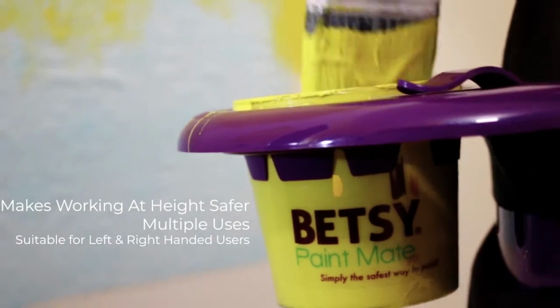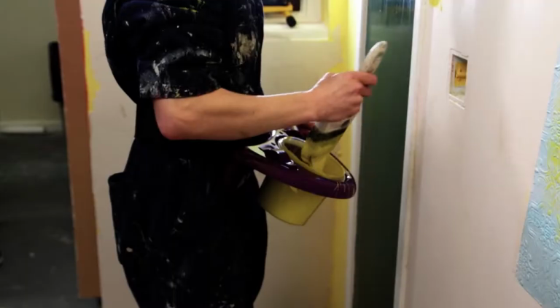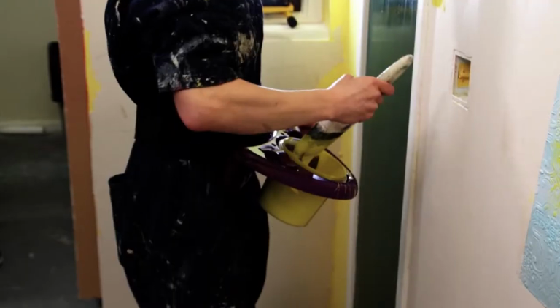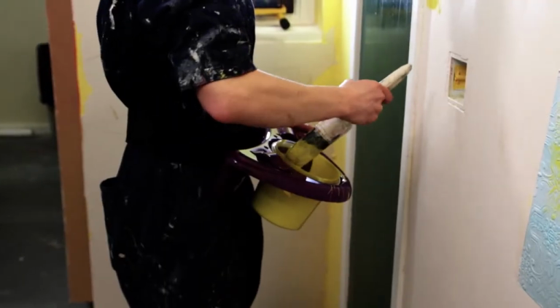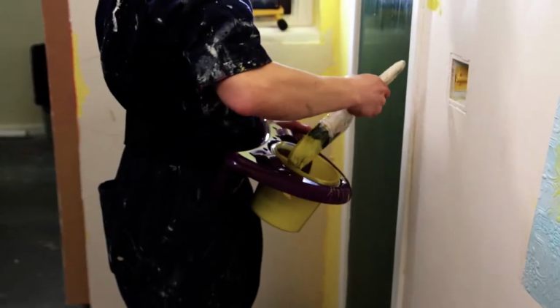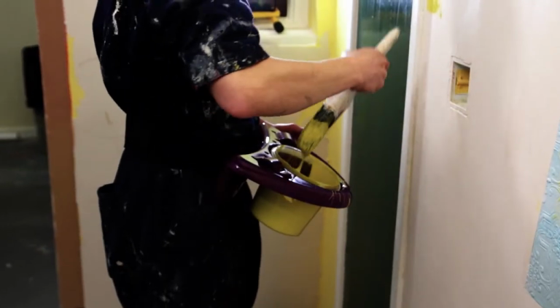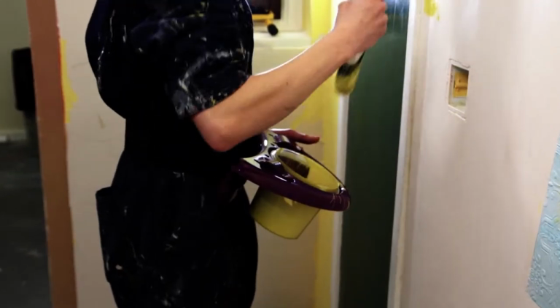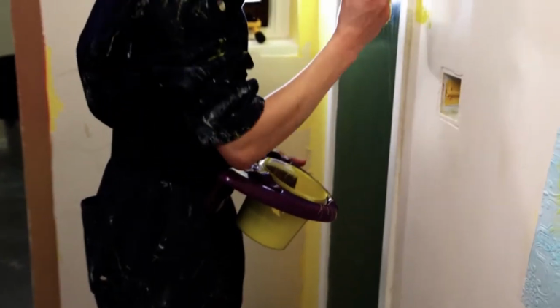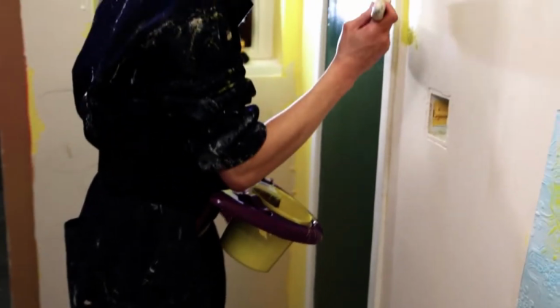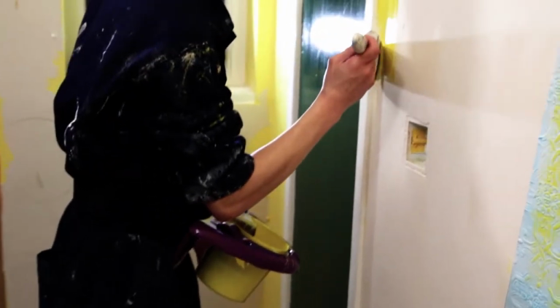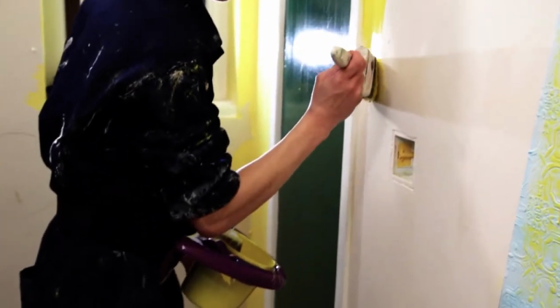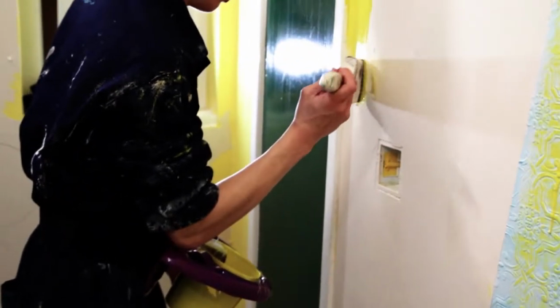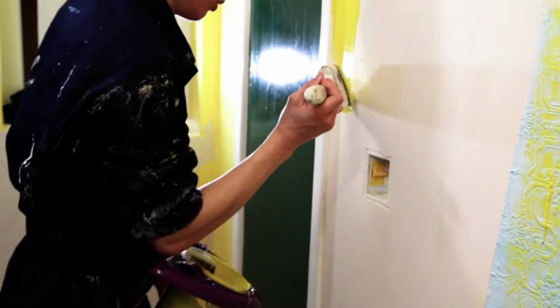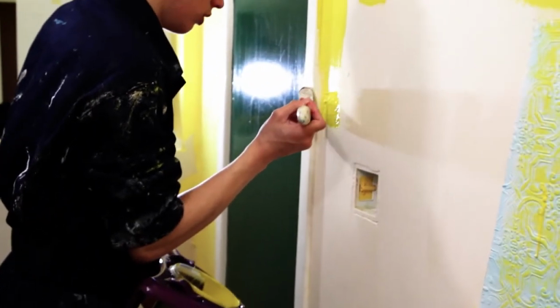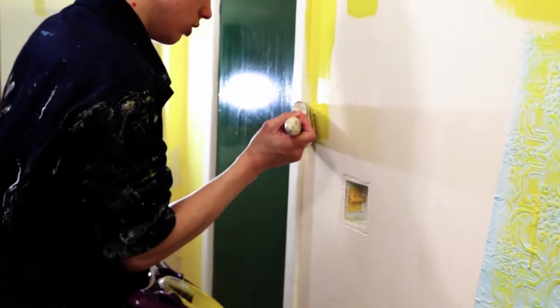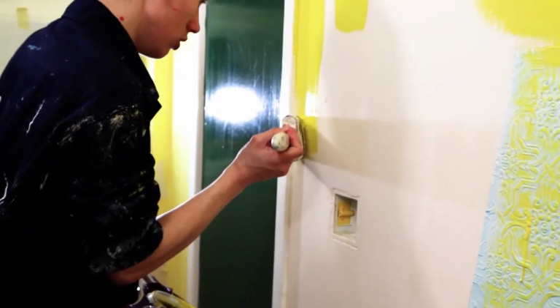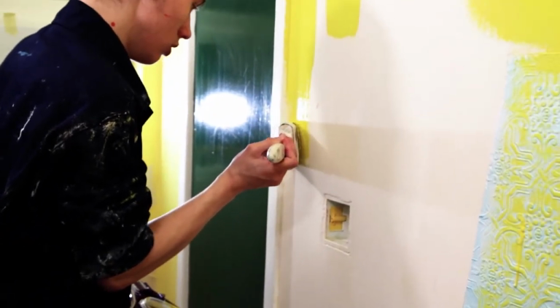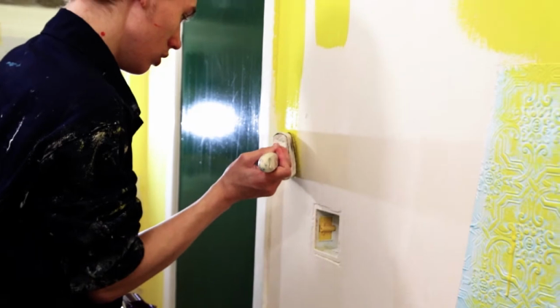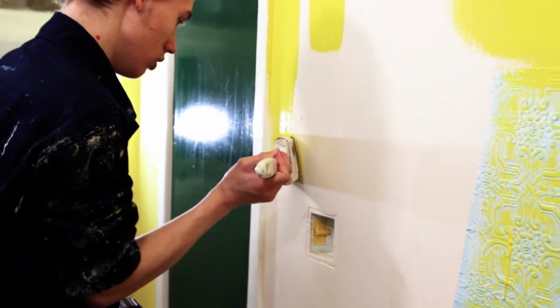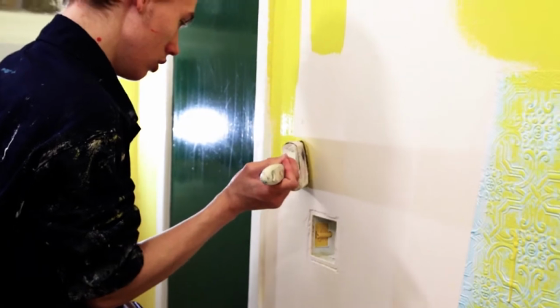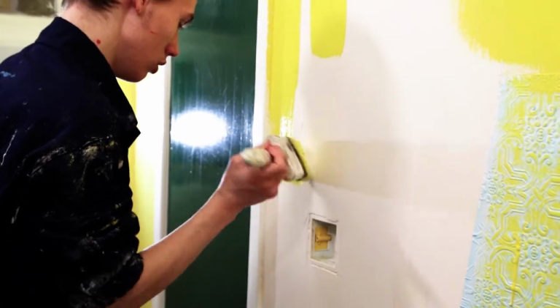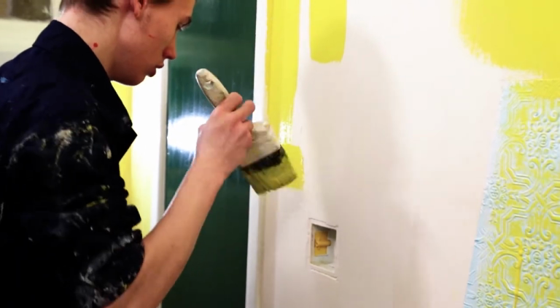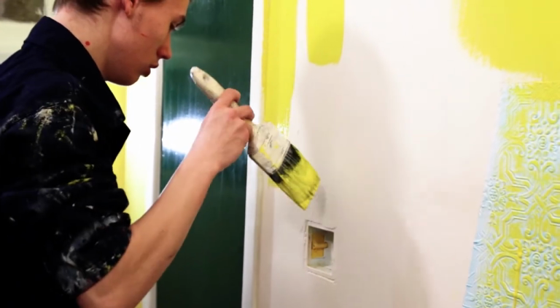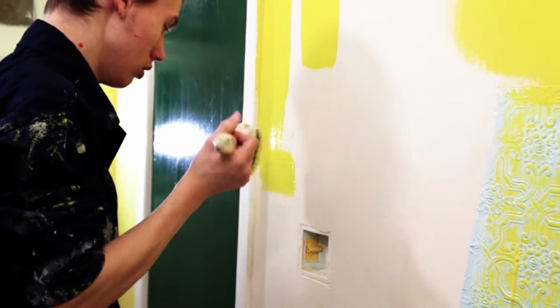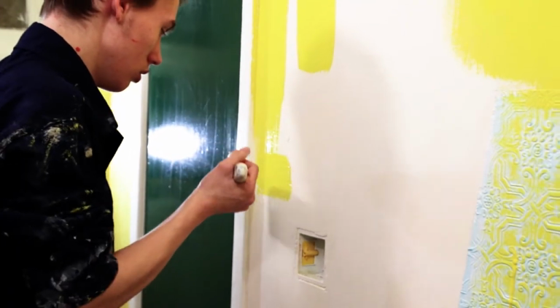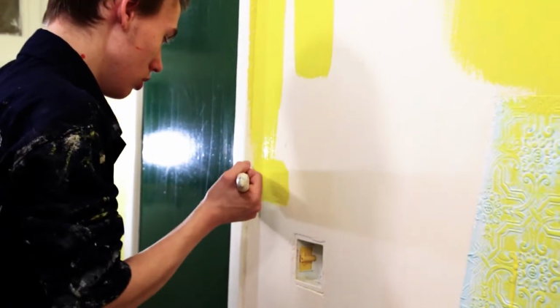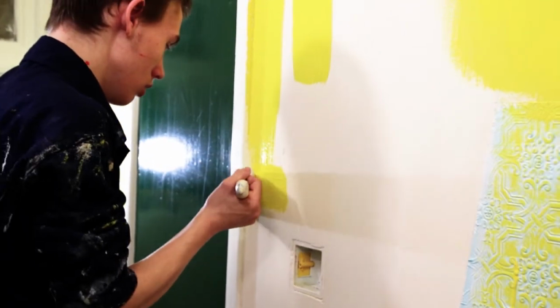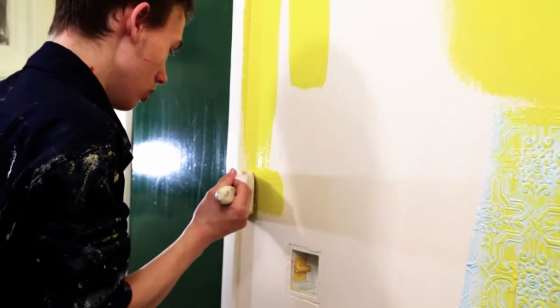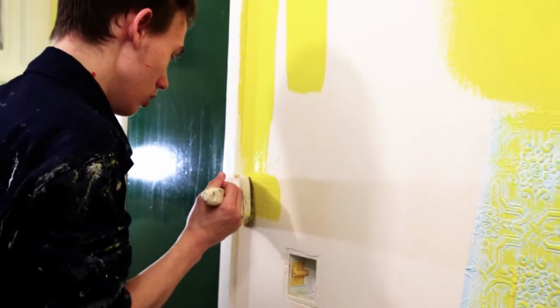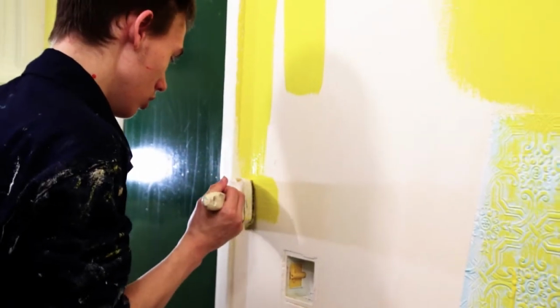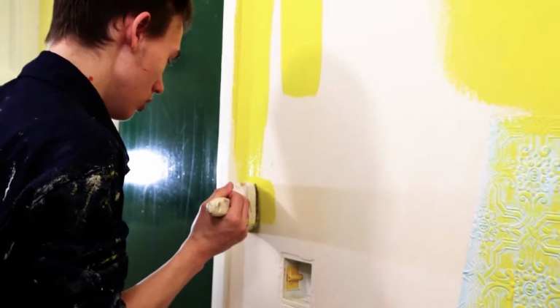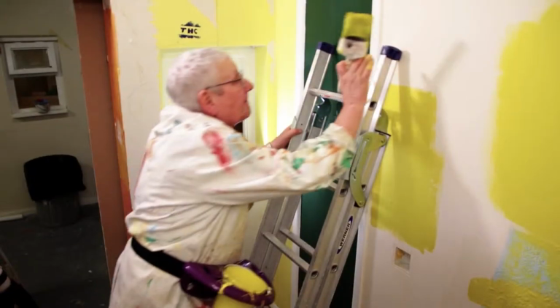Going up a ladder with a heavy can may lead to an accident. With the BetsyMate, you no longer need to make trips back and forth.